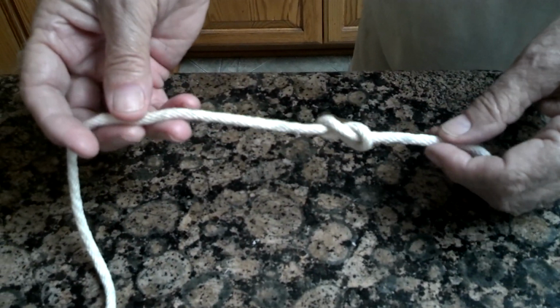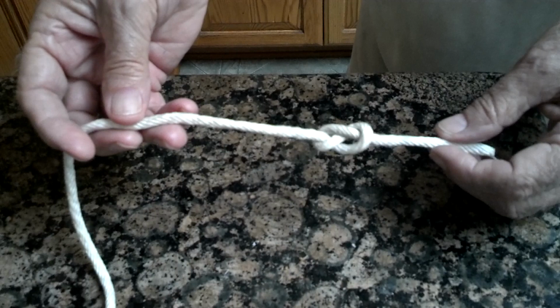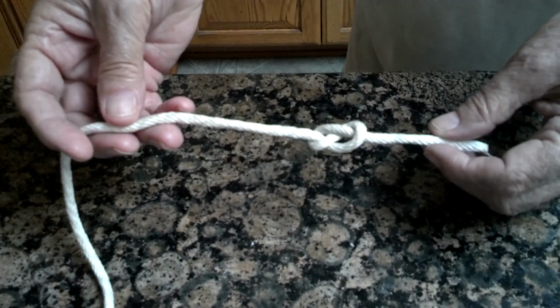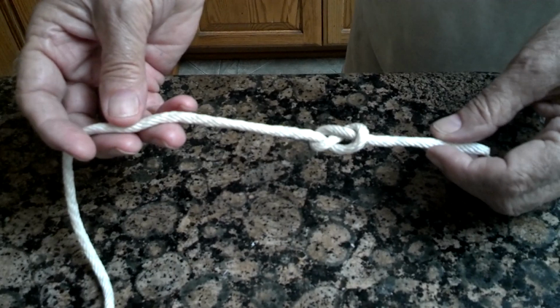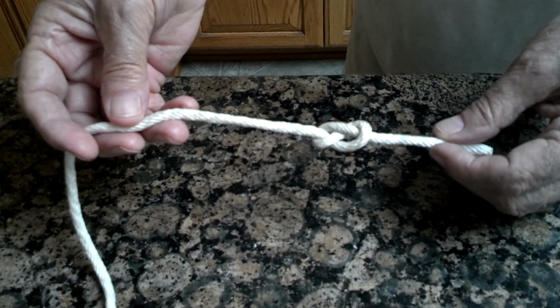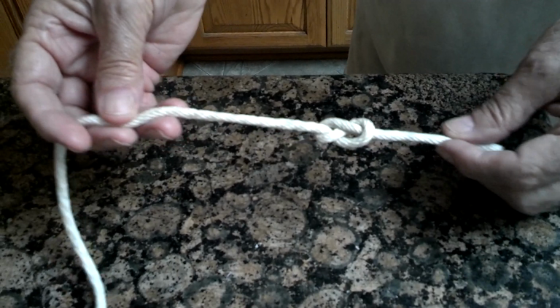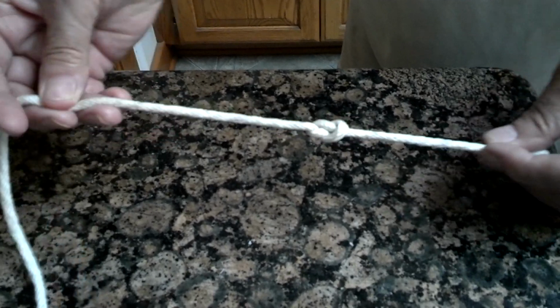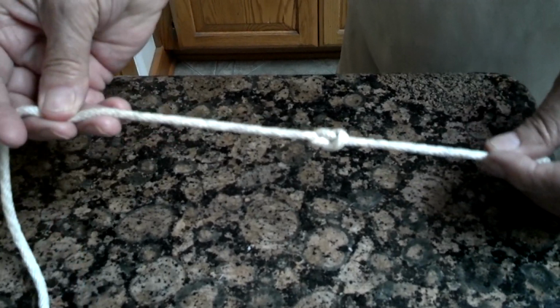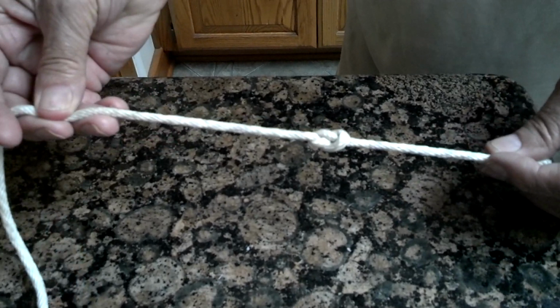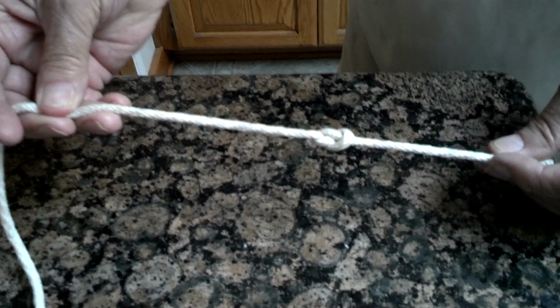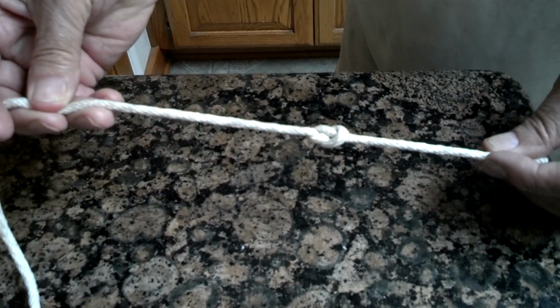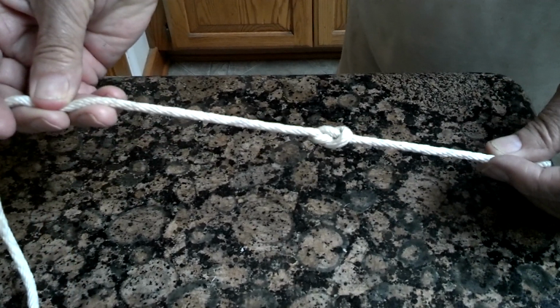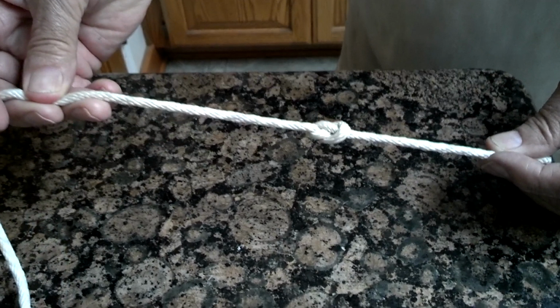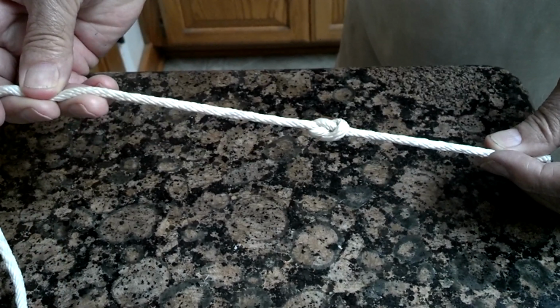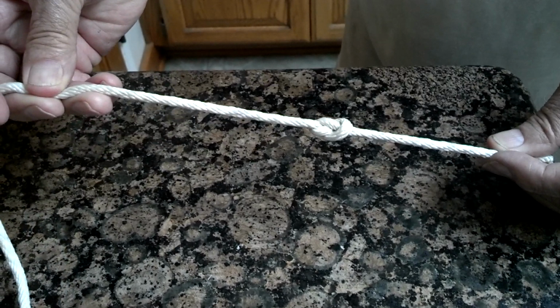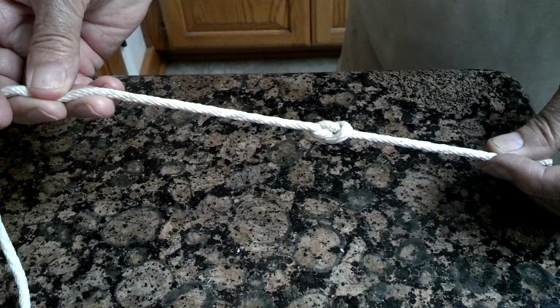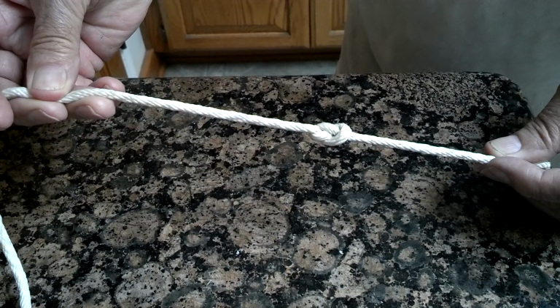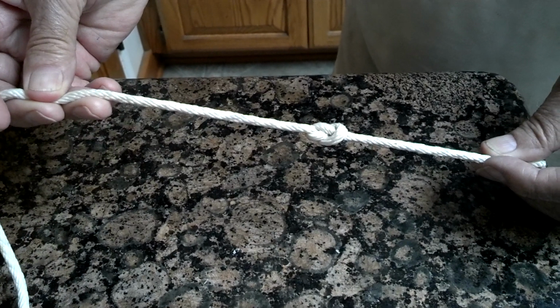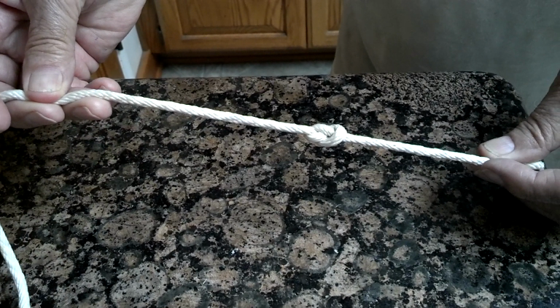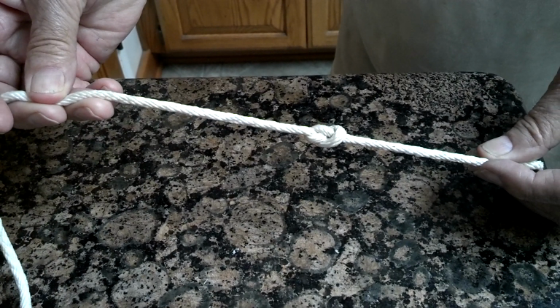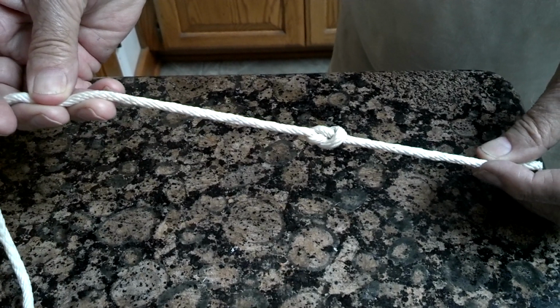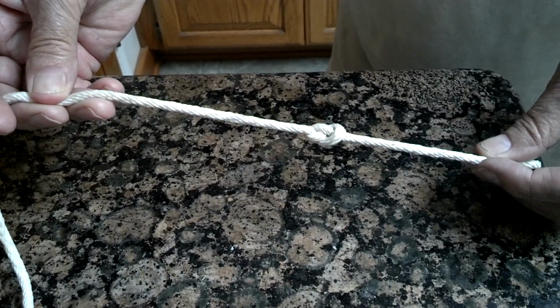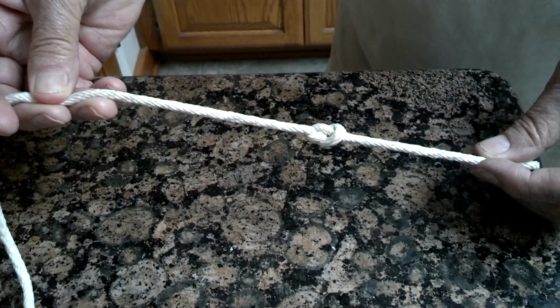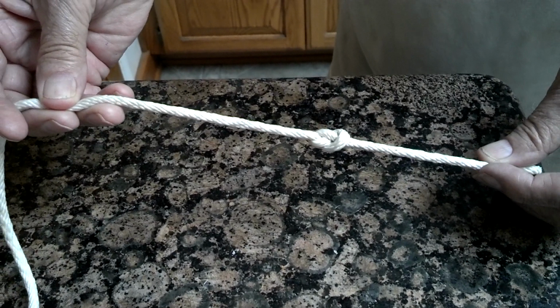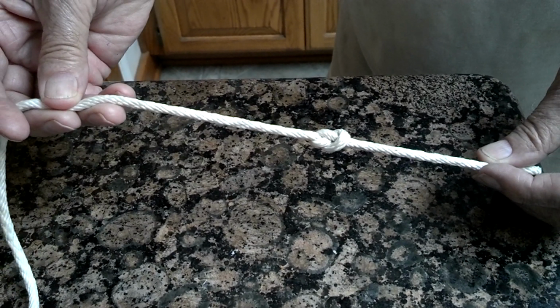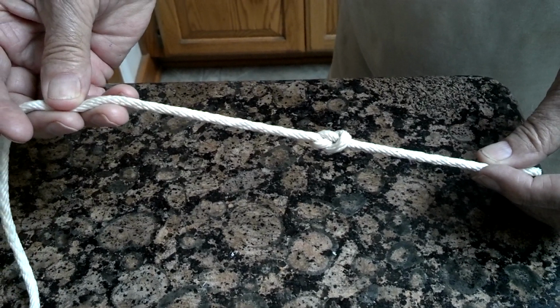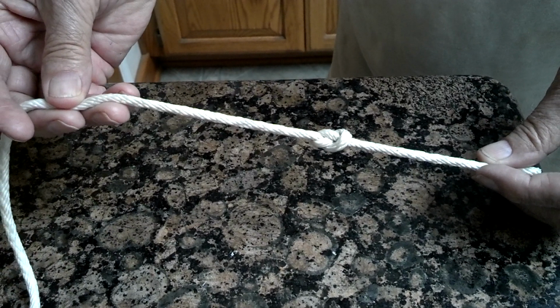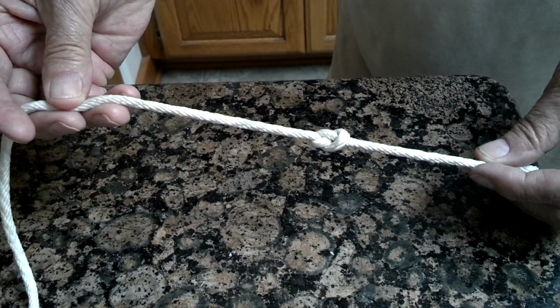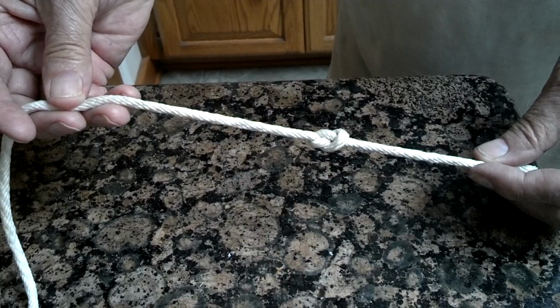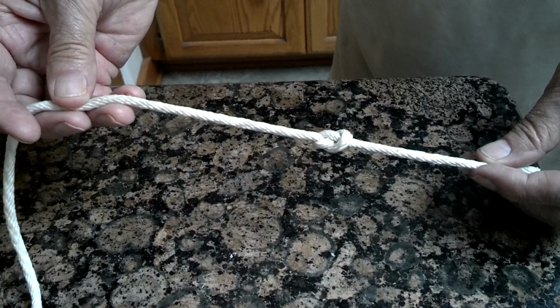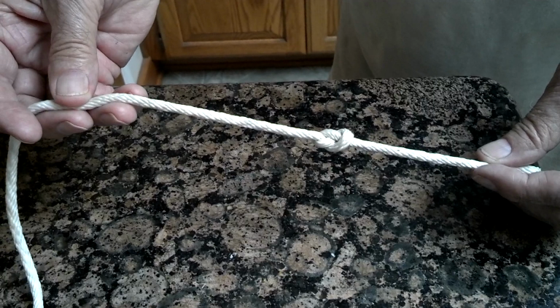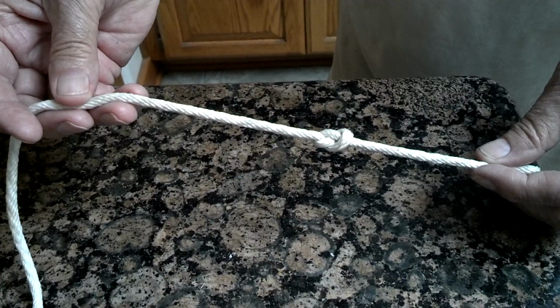Pull it tighter. There we go. And that will keep the end of the rope from fraying. So that's called a figure eight knot.